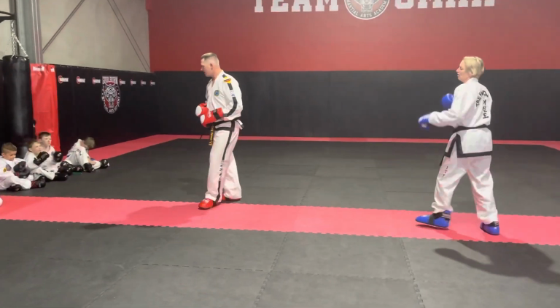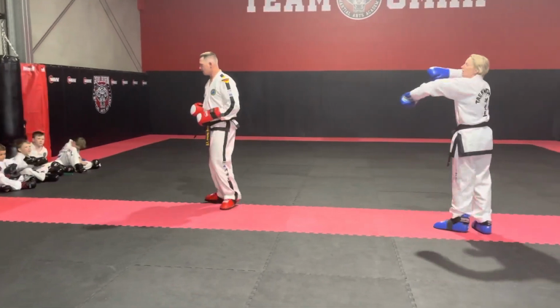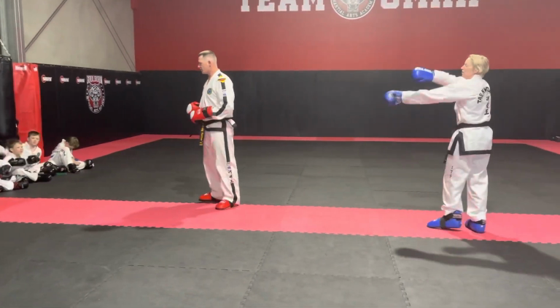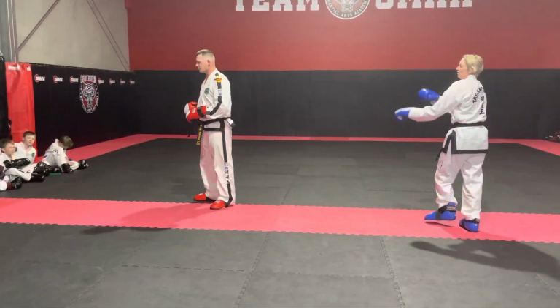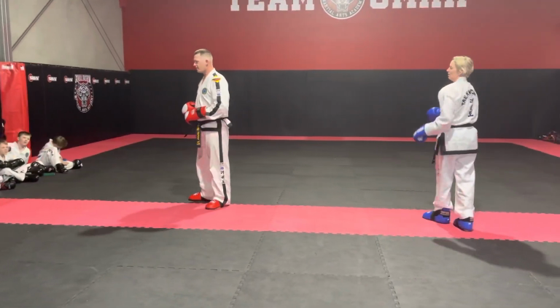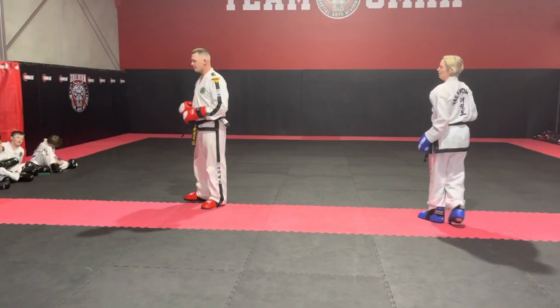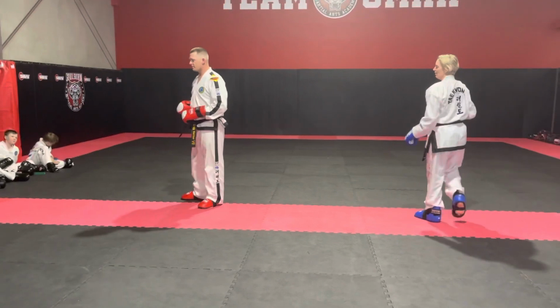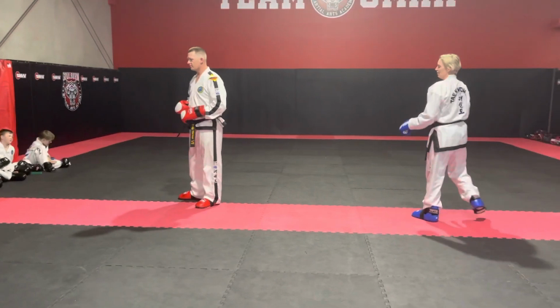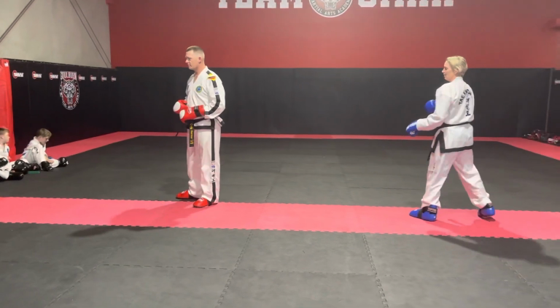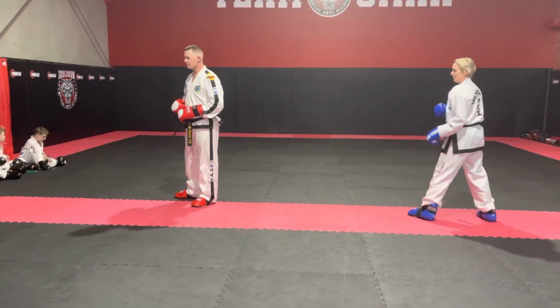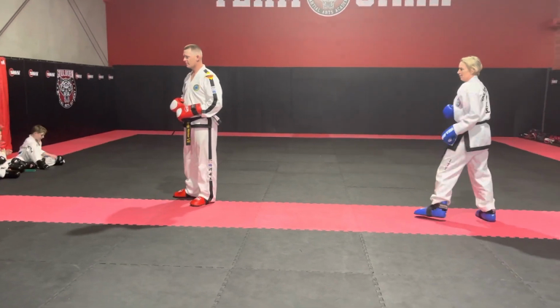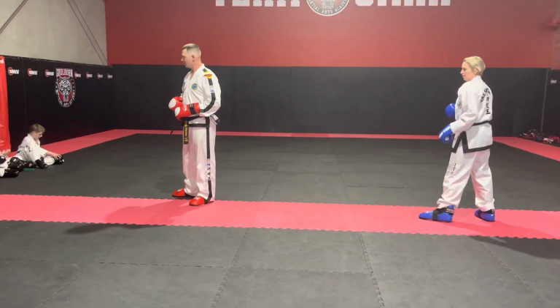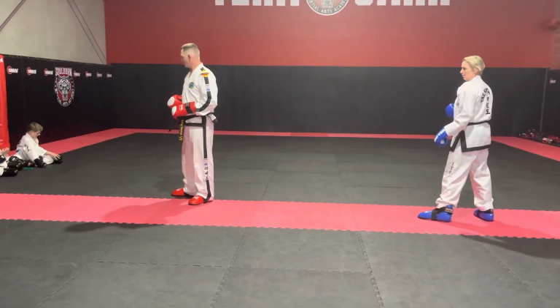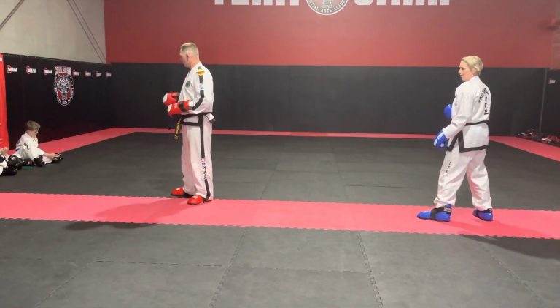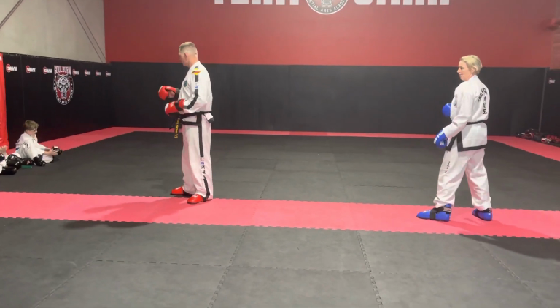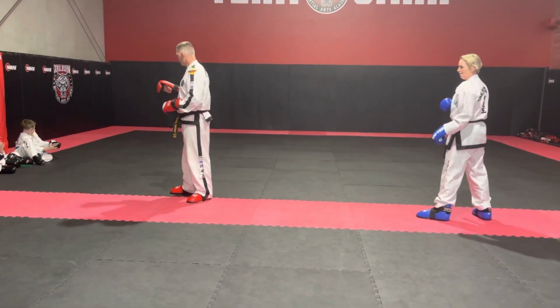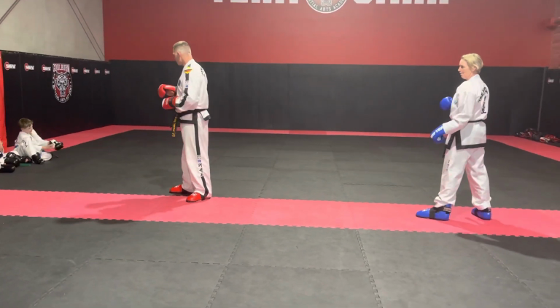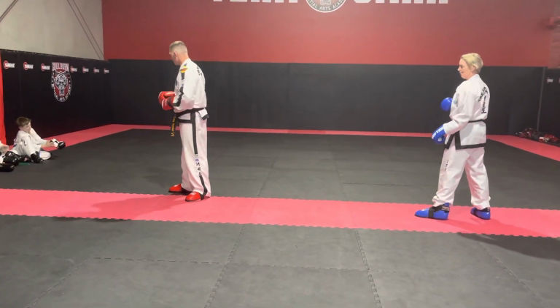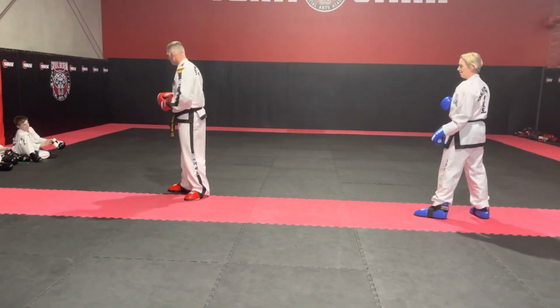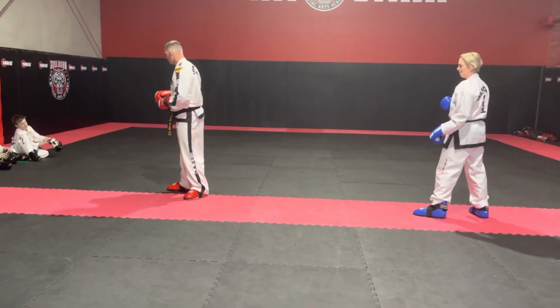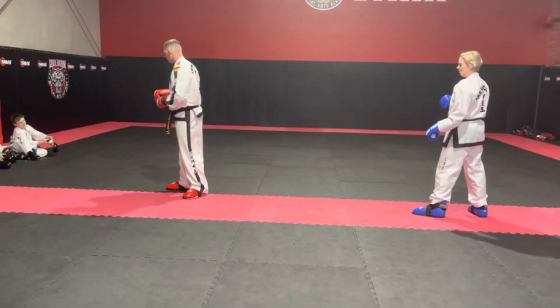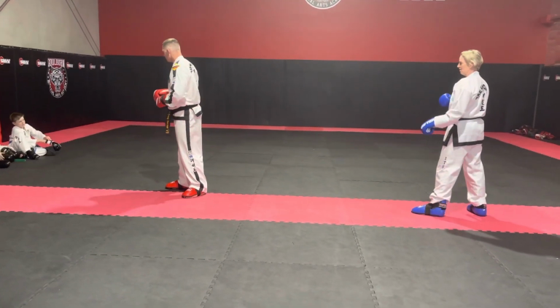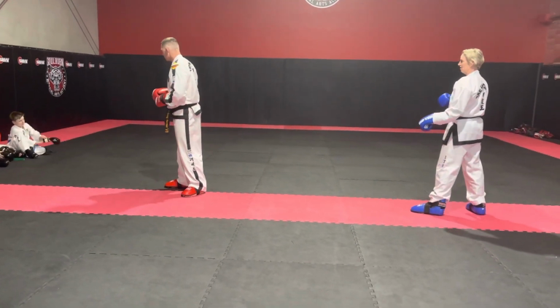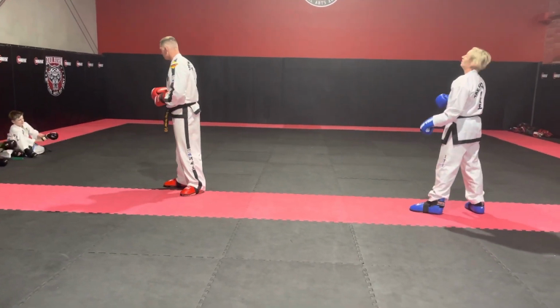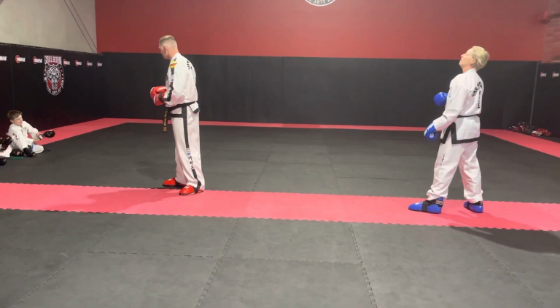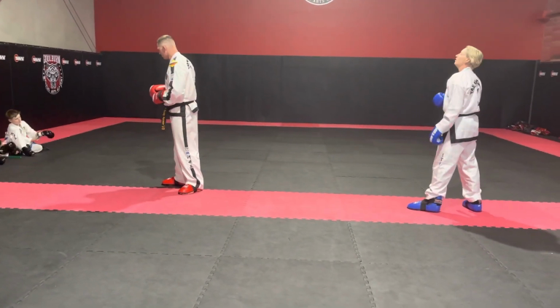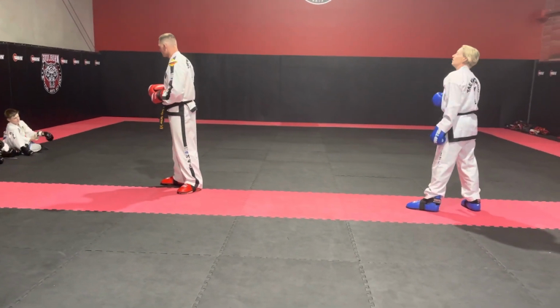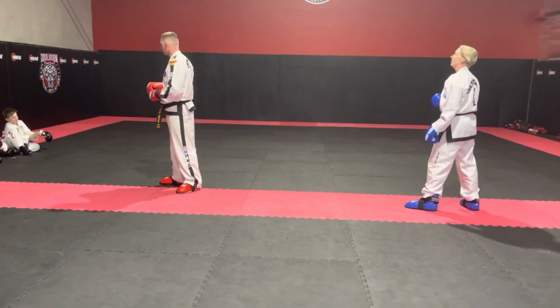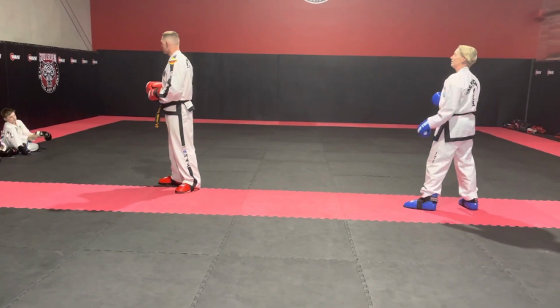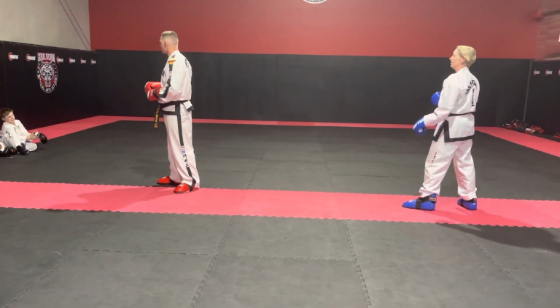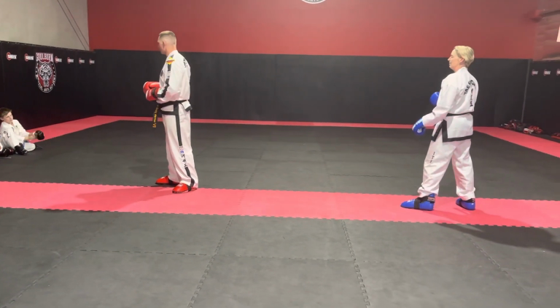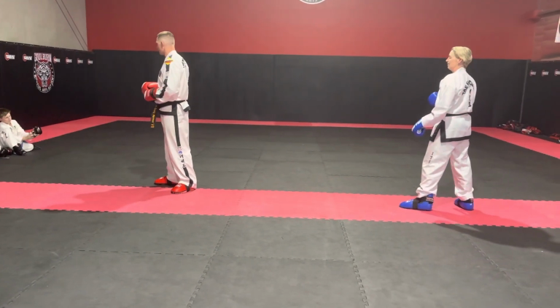Any questions on that? You boys know what you're doing — good, because I'm not going to show you again.